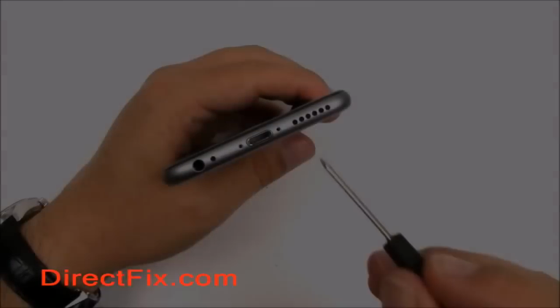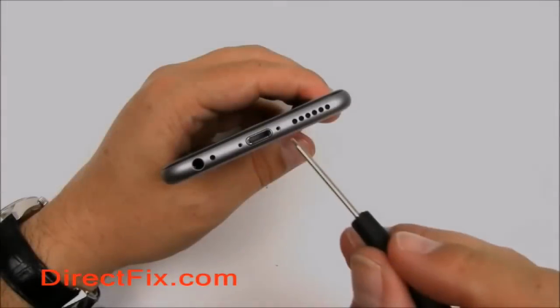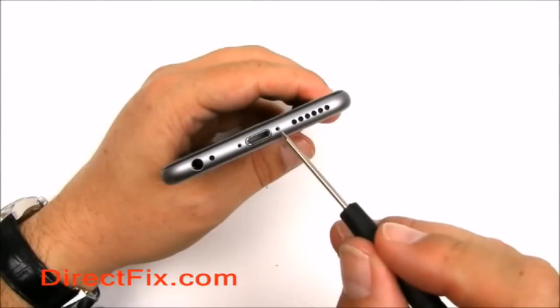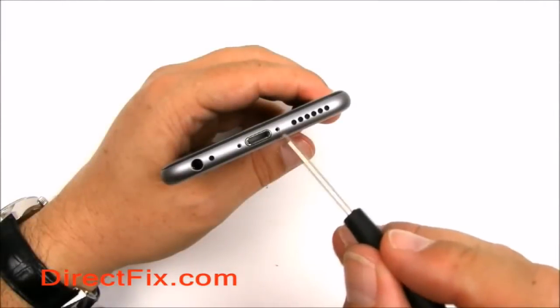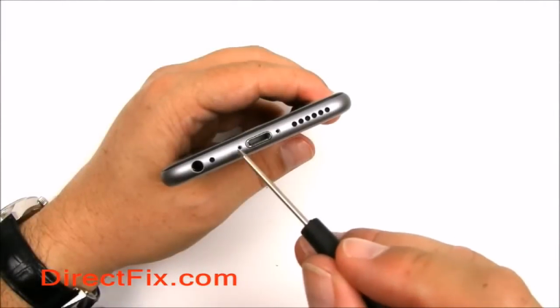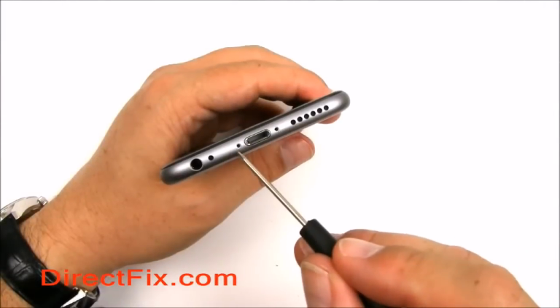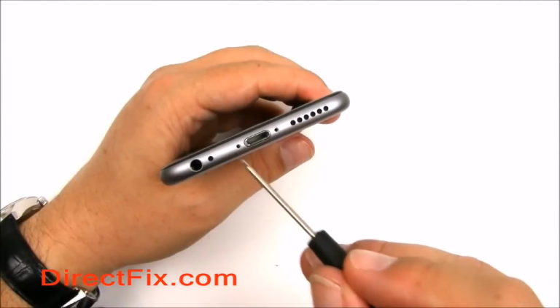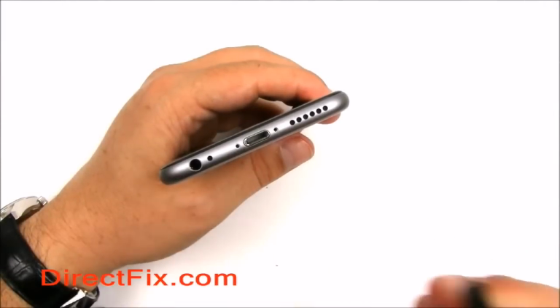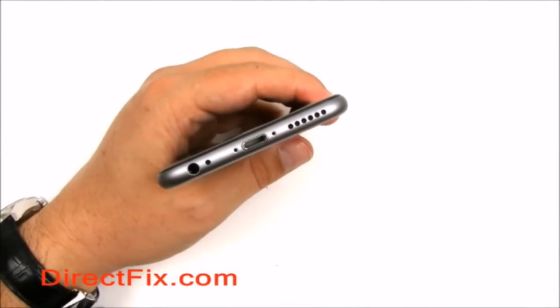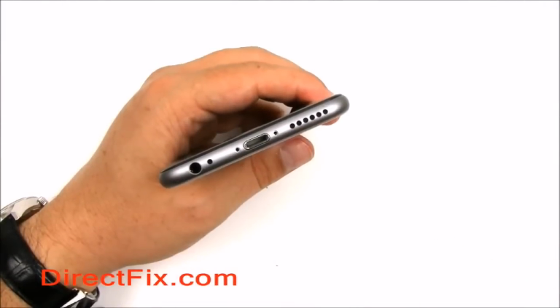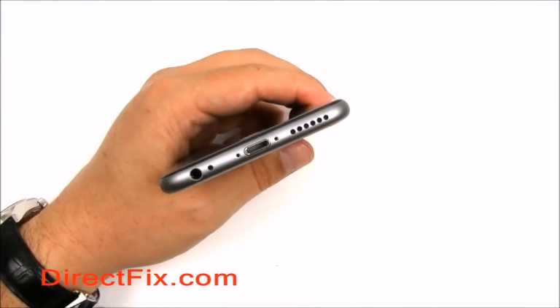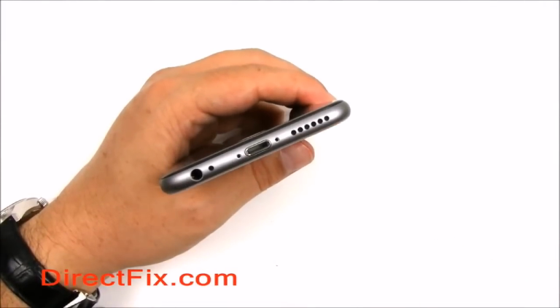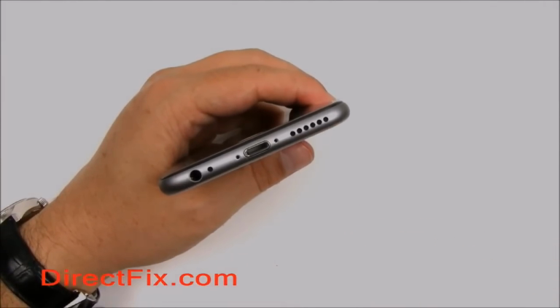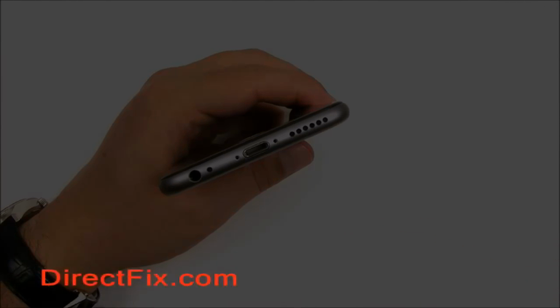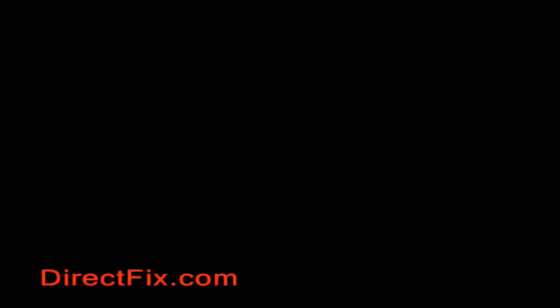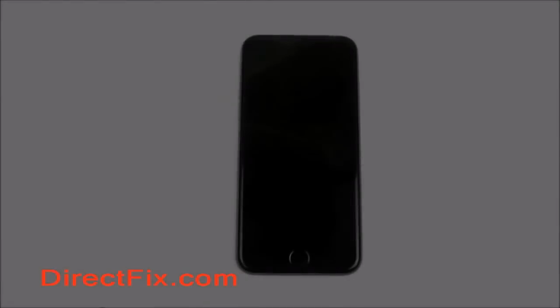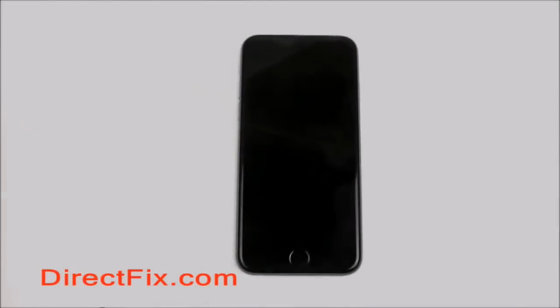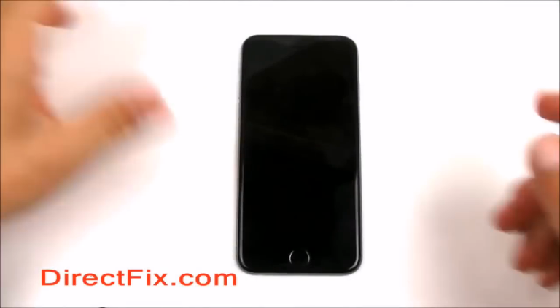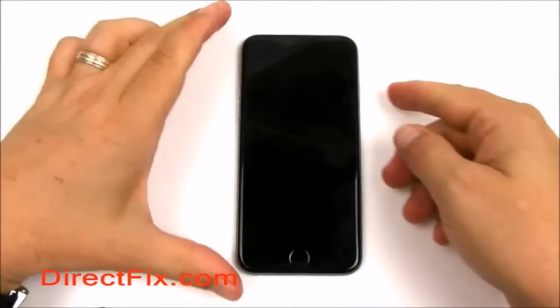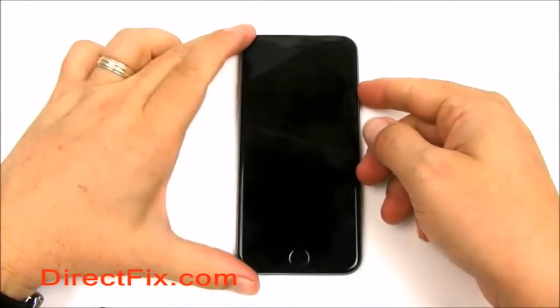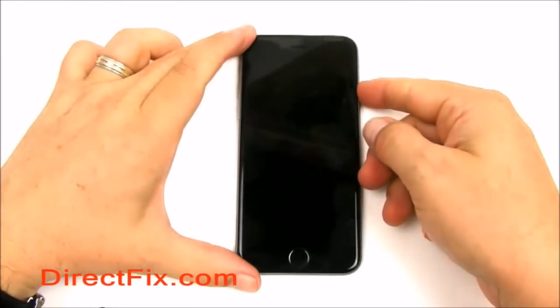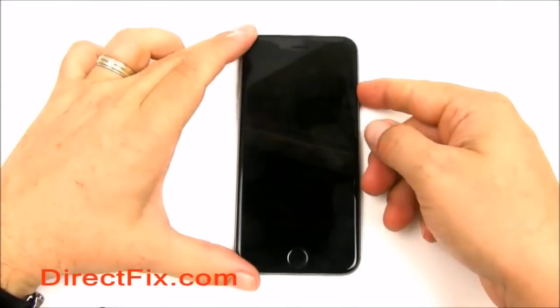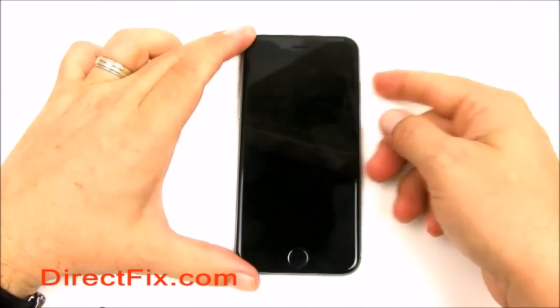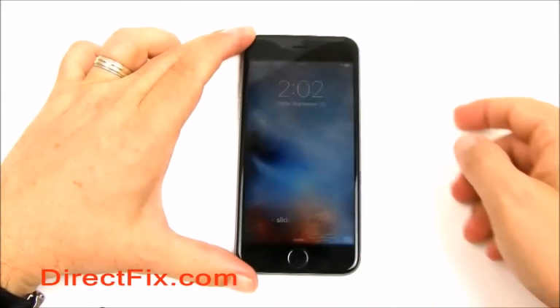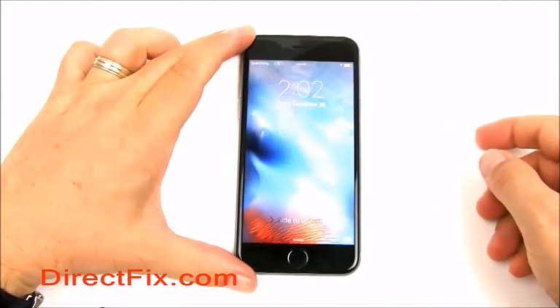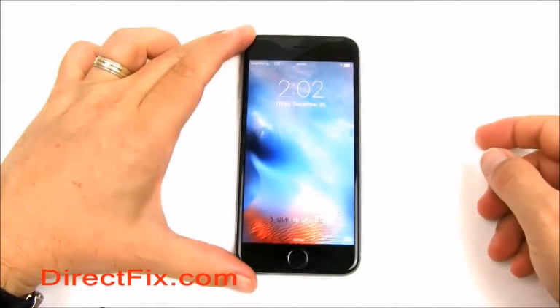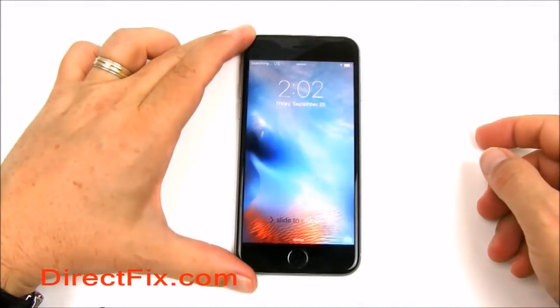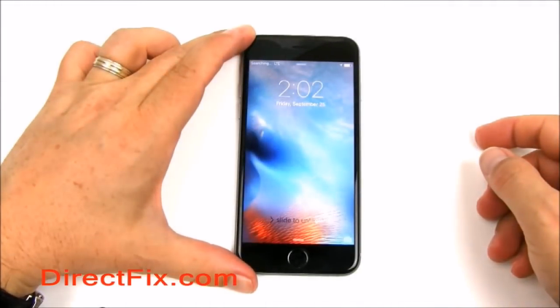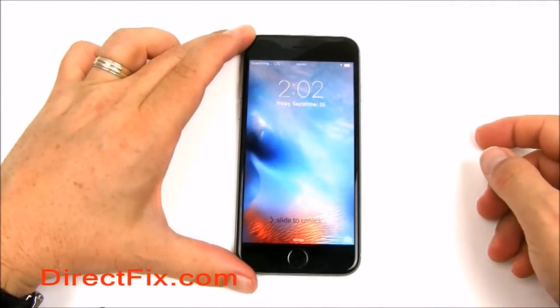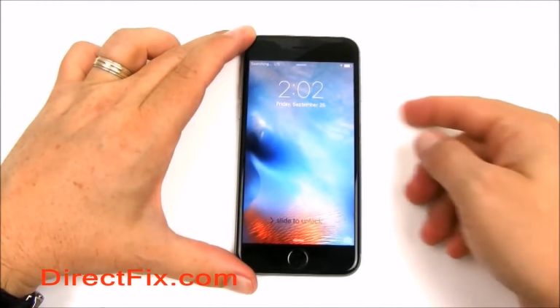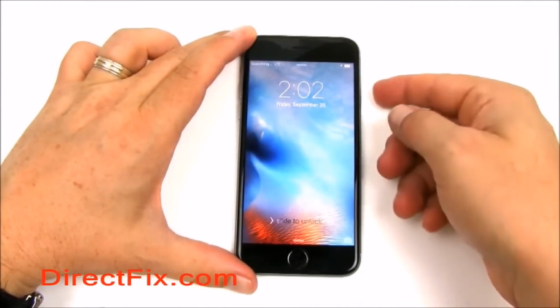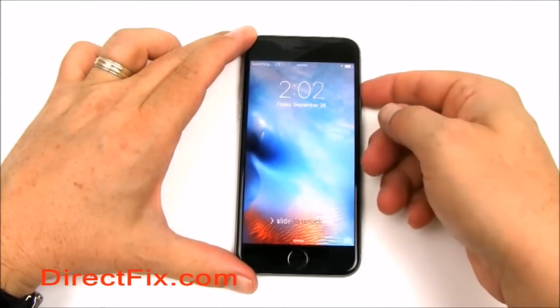Bring the screen down and start the process of getting the screen back into the frame of the case. With the screen all the way in, insert the two pentalobe screws. Turn on the phone and check to make sure your new battery is working, and you're all set to go.